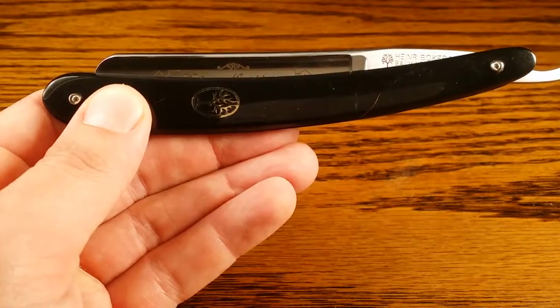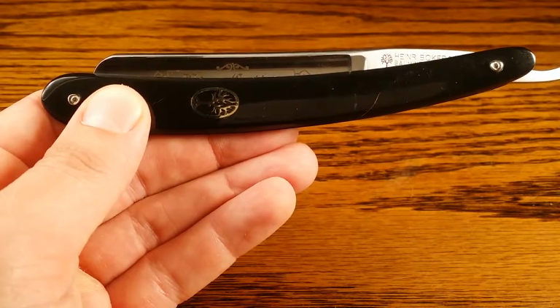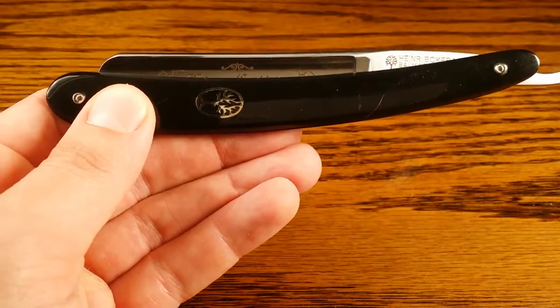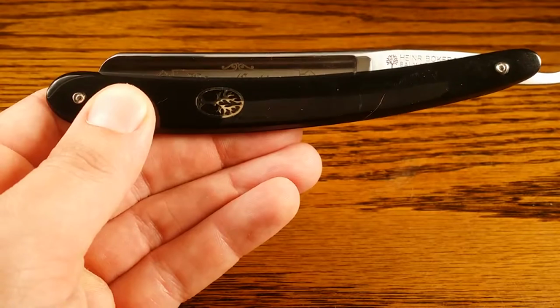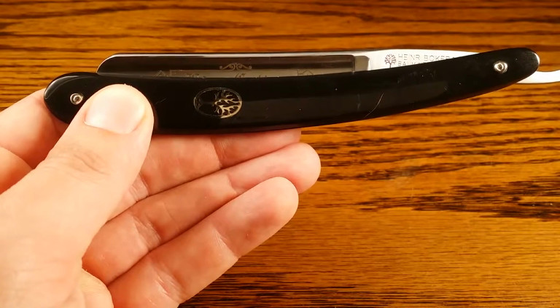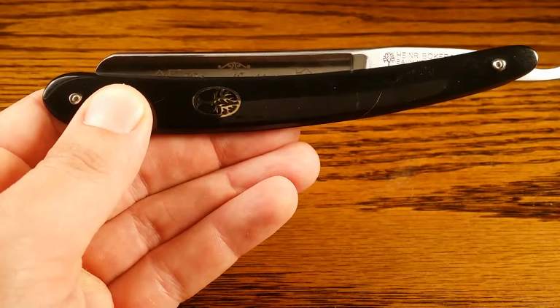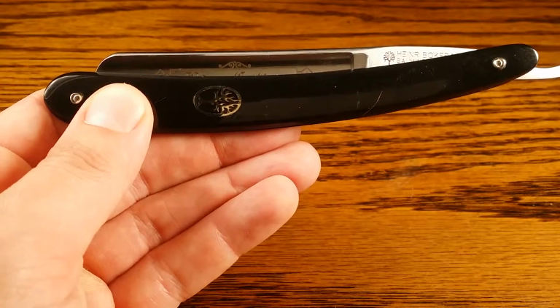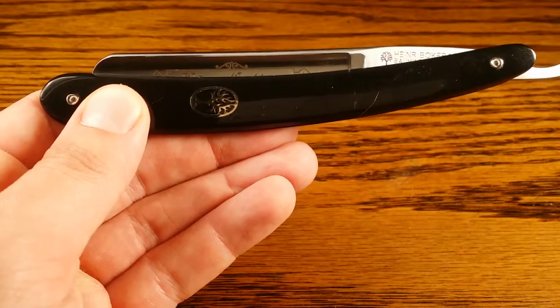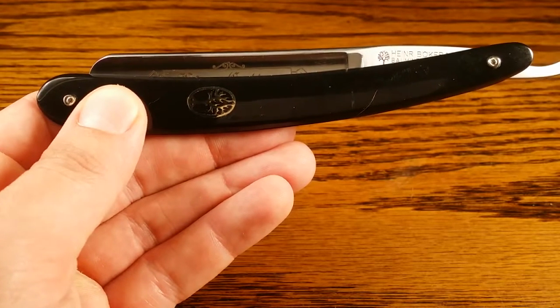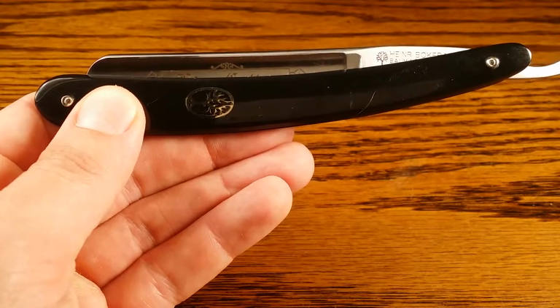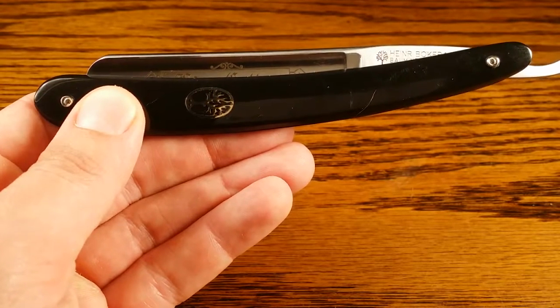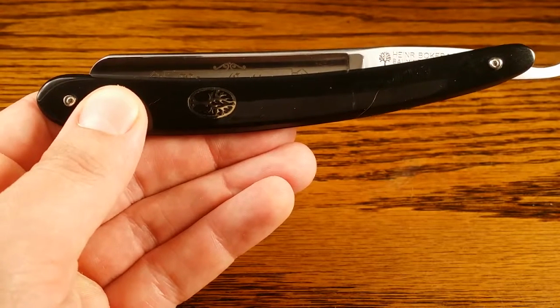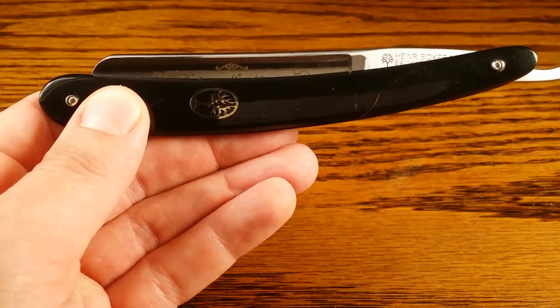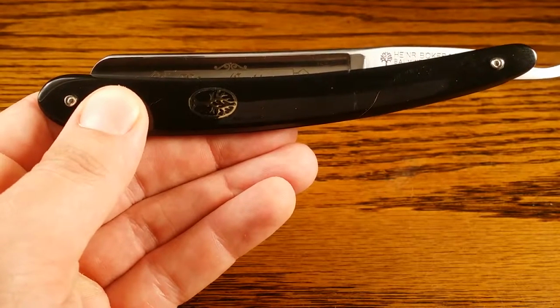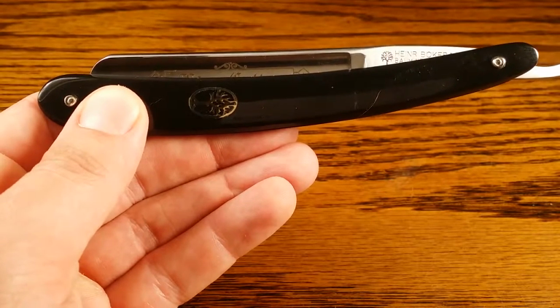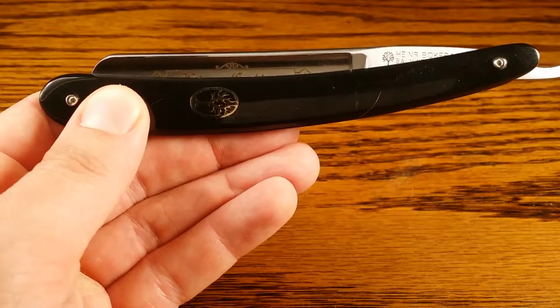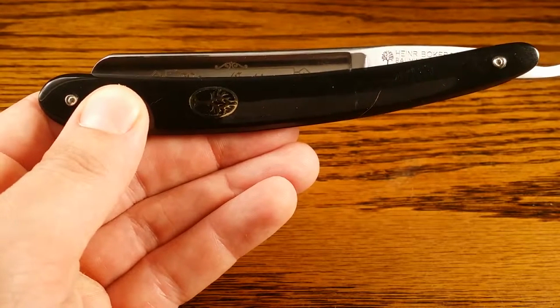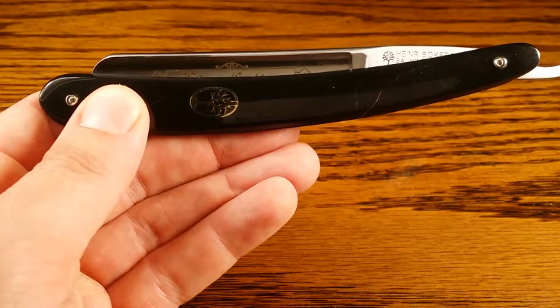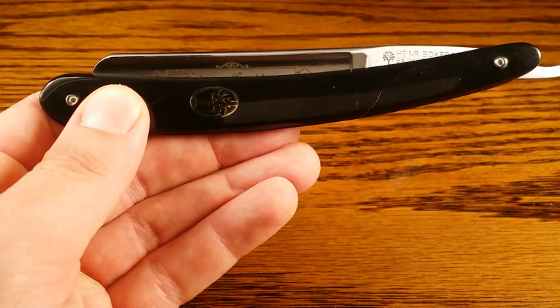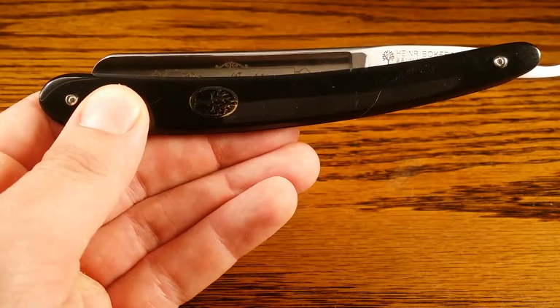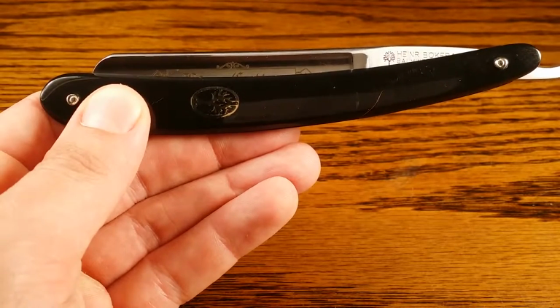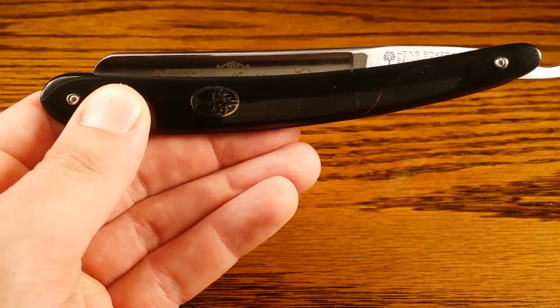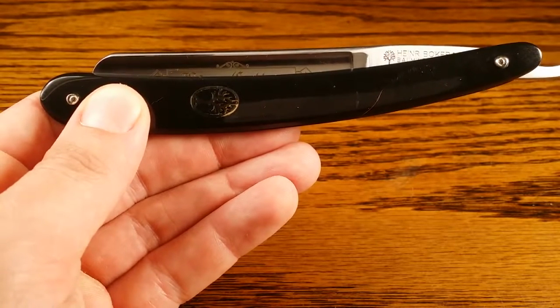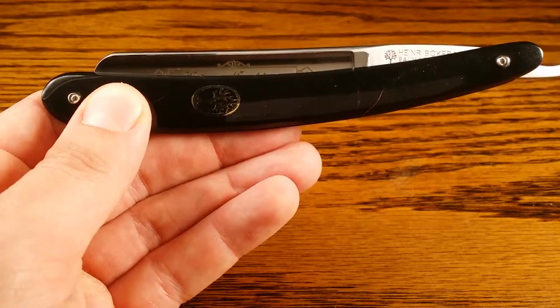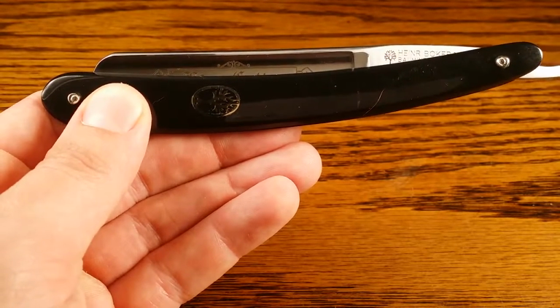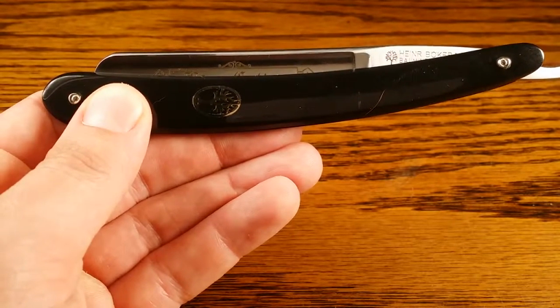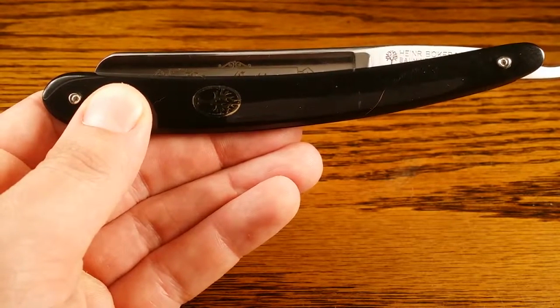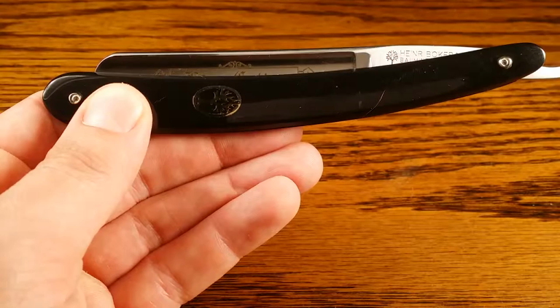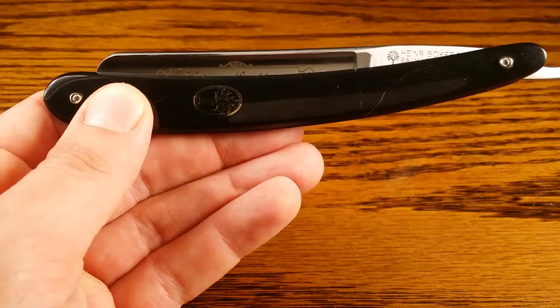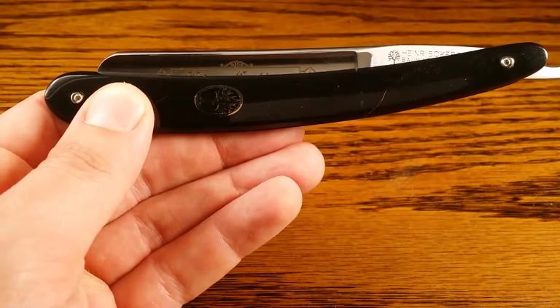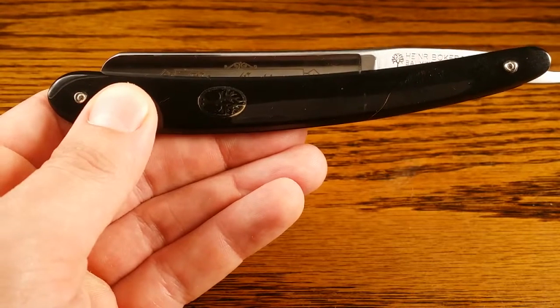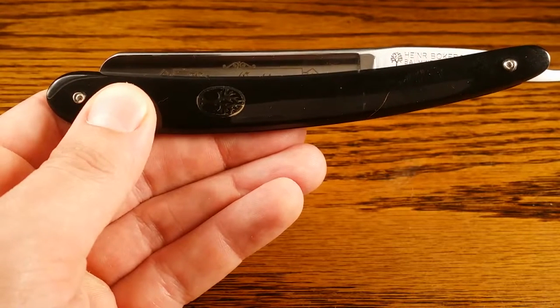Hi, and welcome to Primandprep.com. Today we're going to be talking about the Boker USA King Cutter Straight Razor.